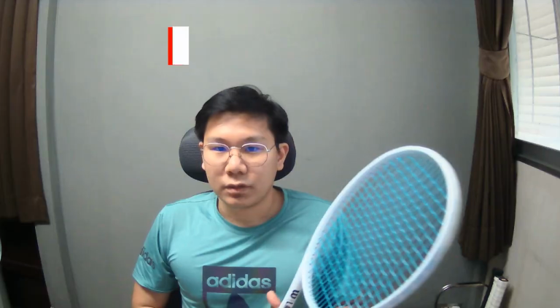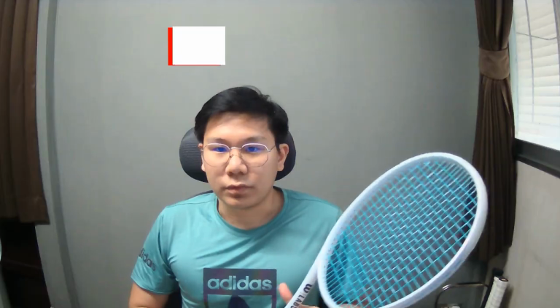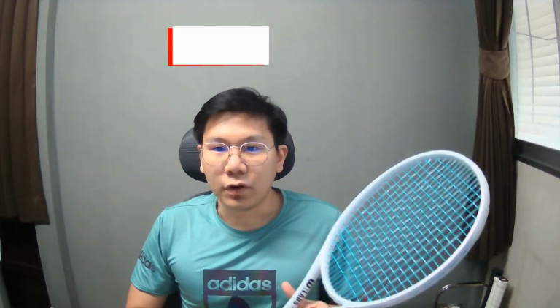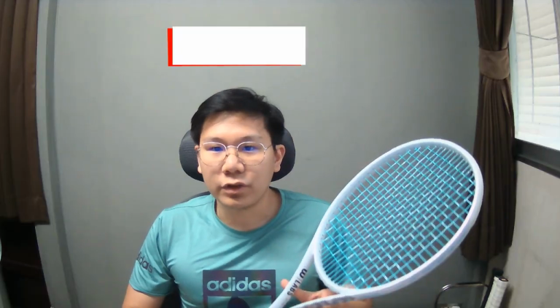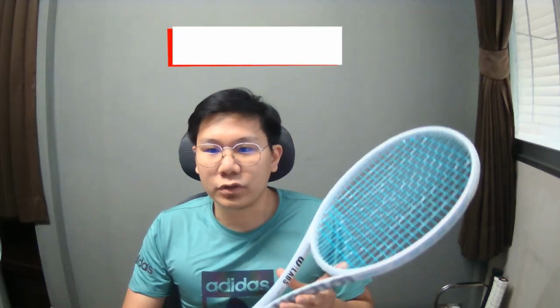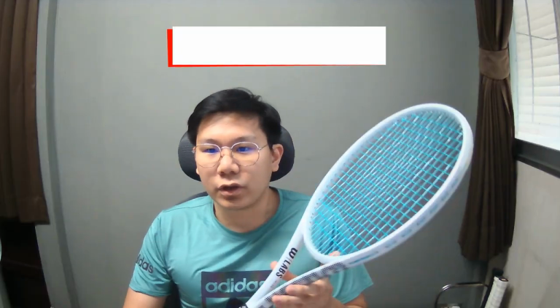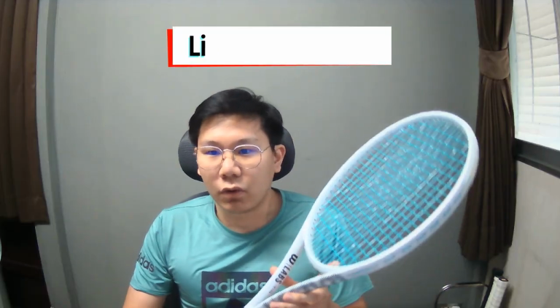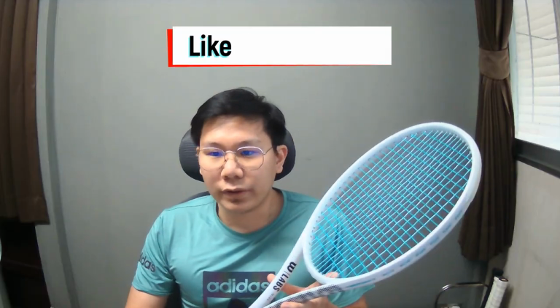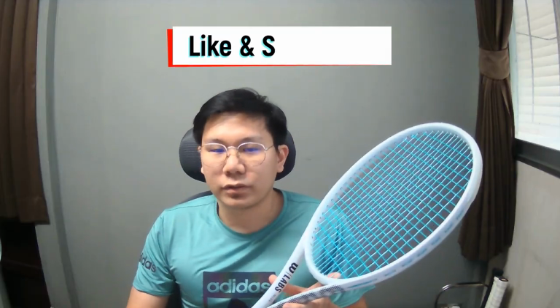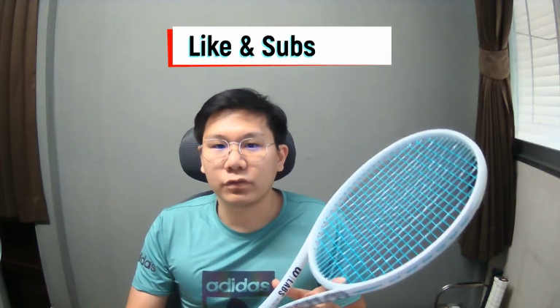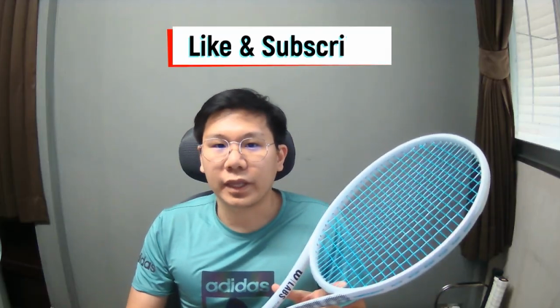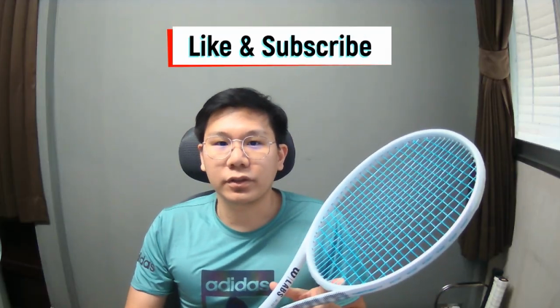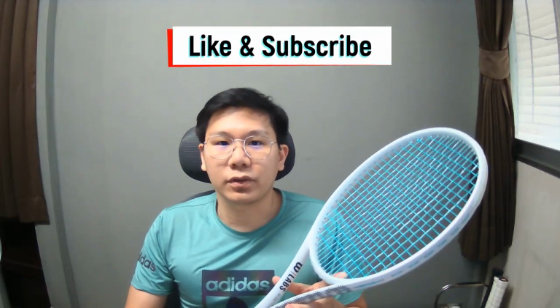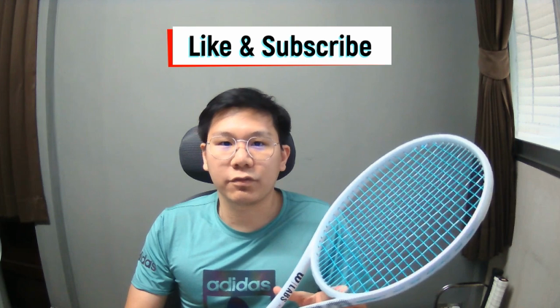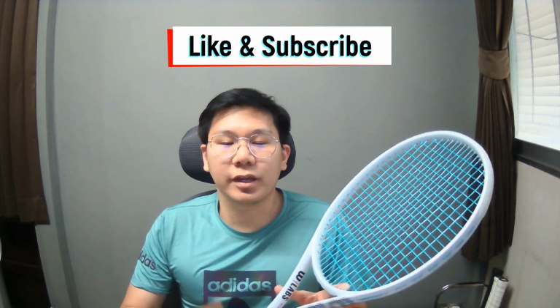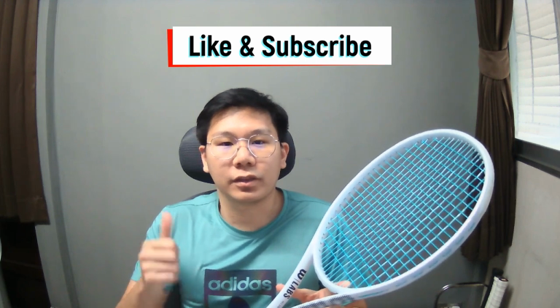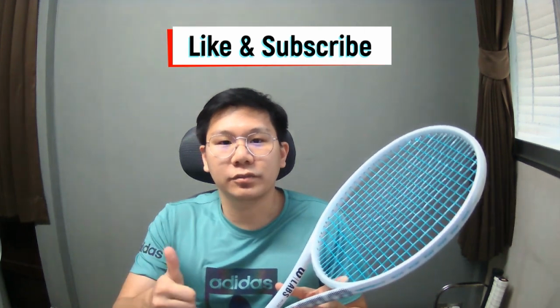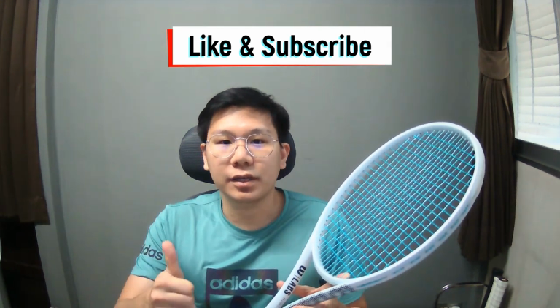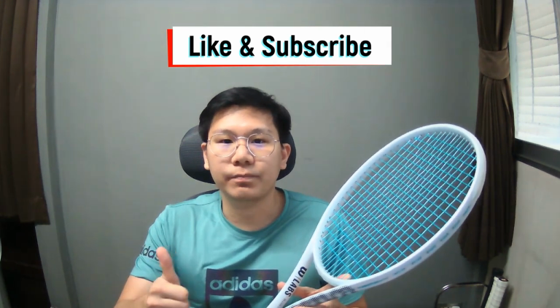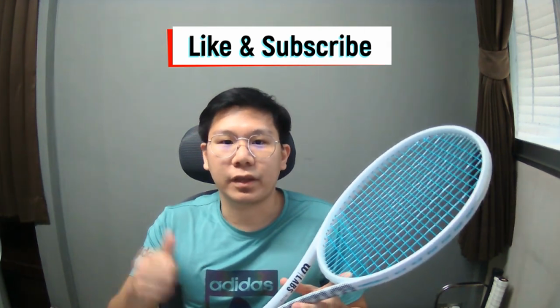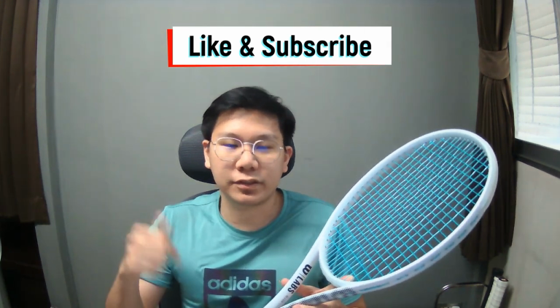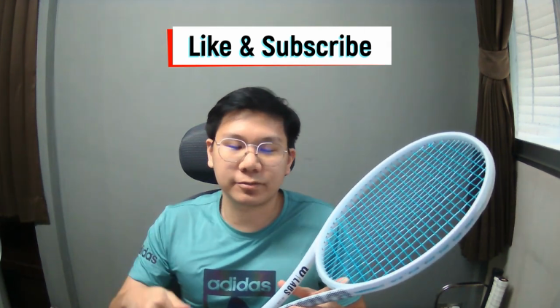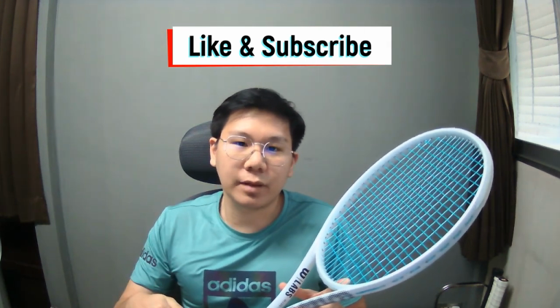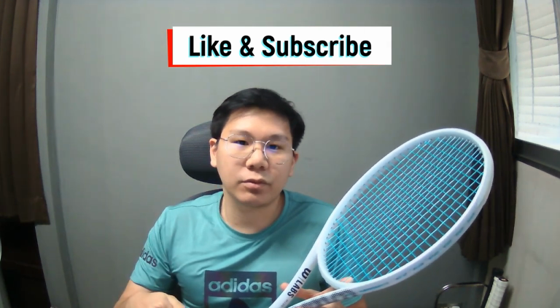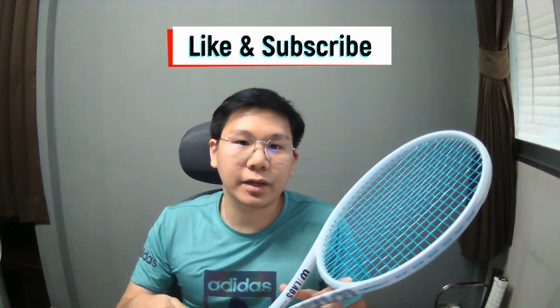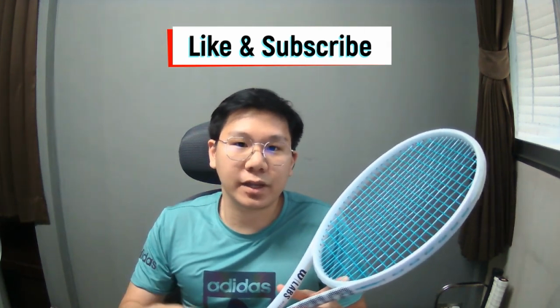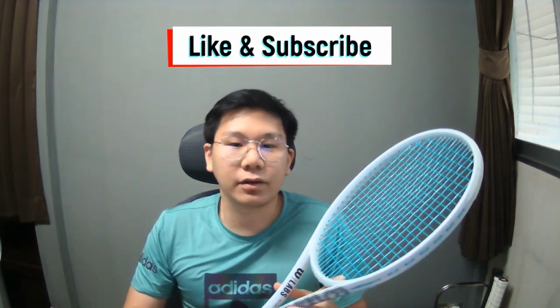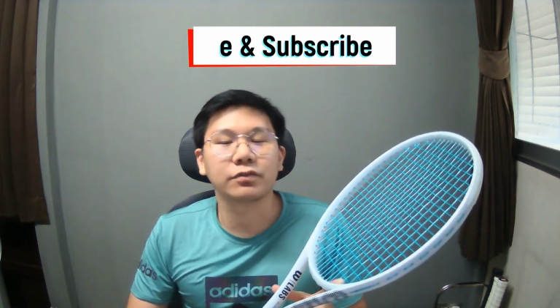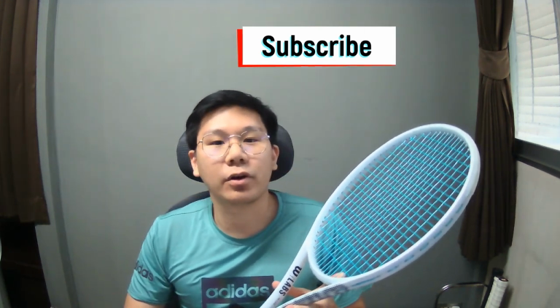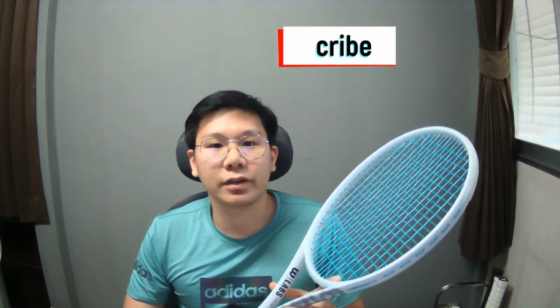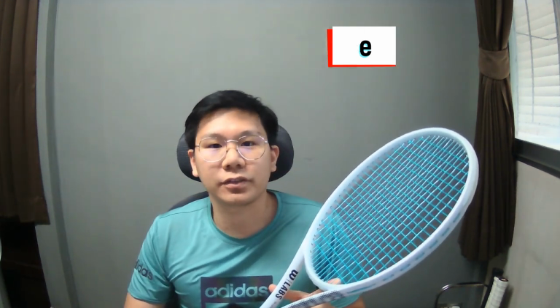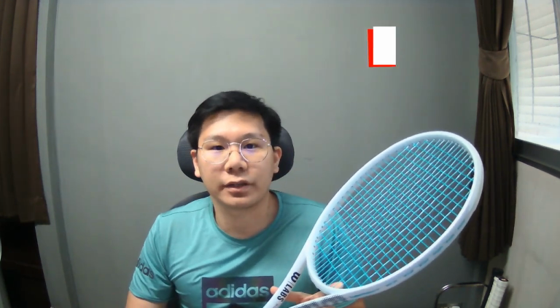Before we go to the court, don't forget to give me a thumbs up and subscribe to my channel for more tennis content.